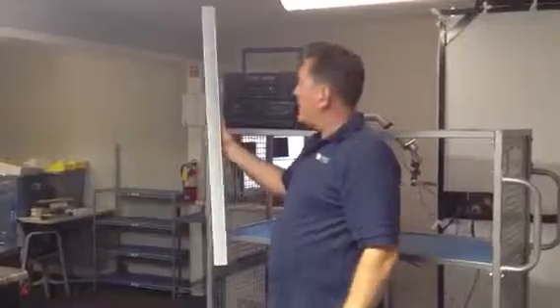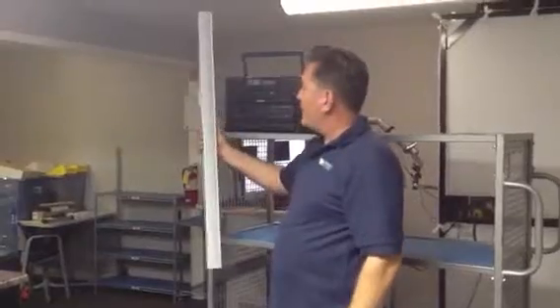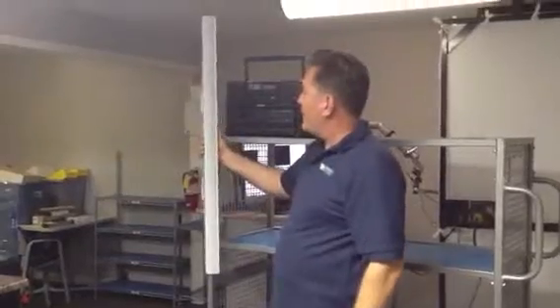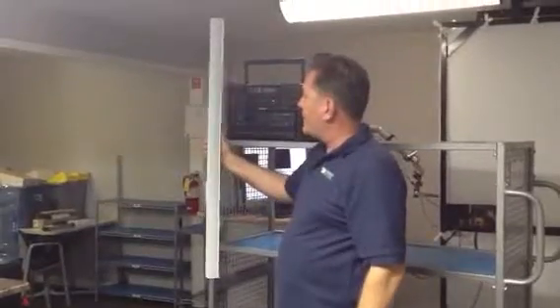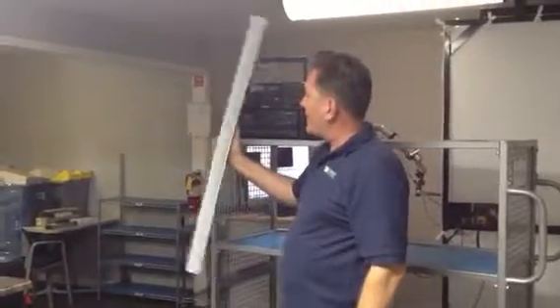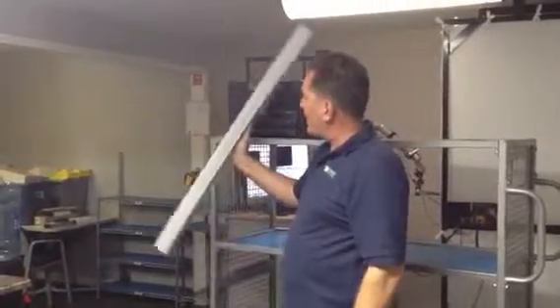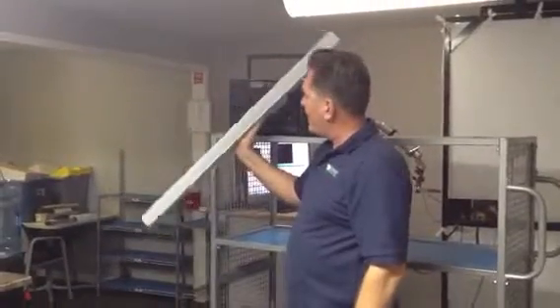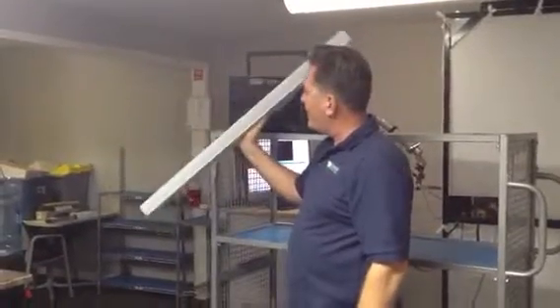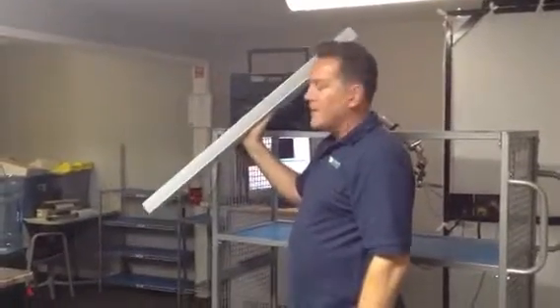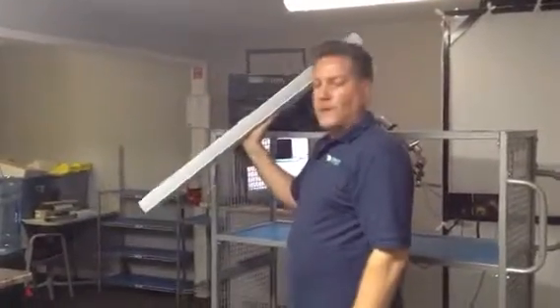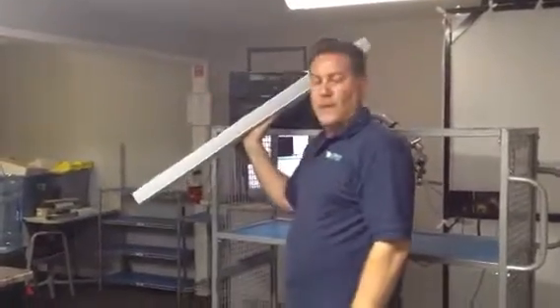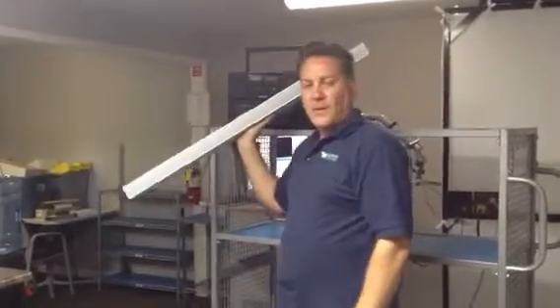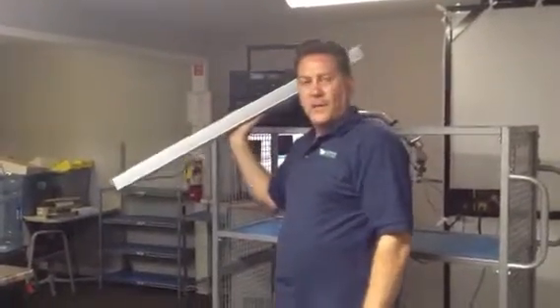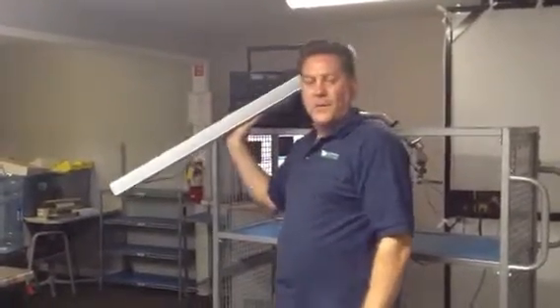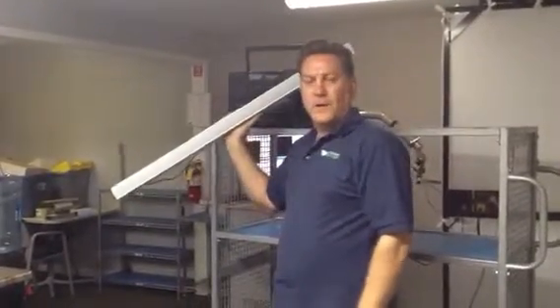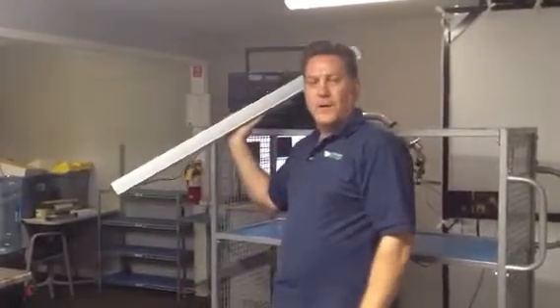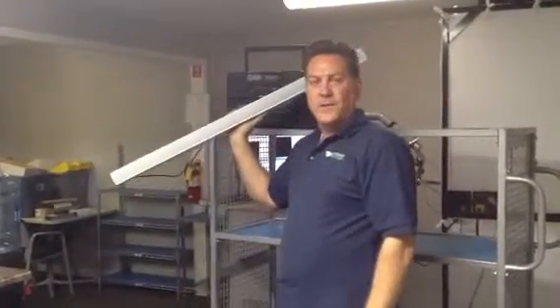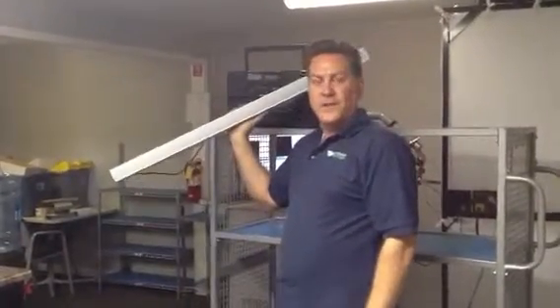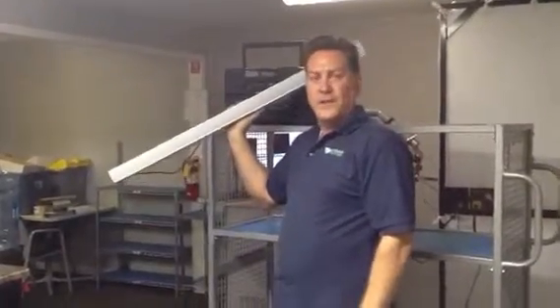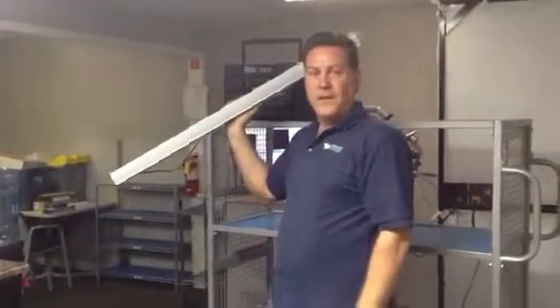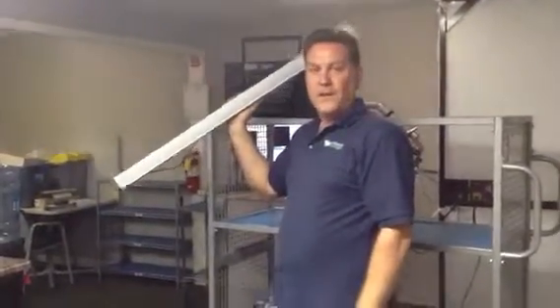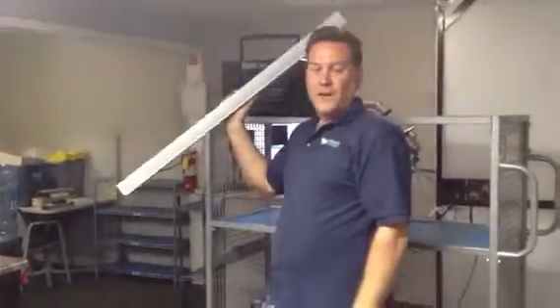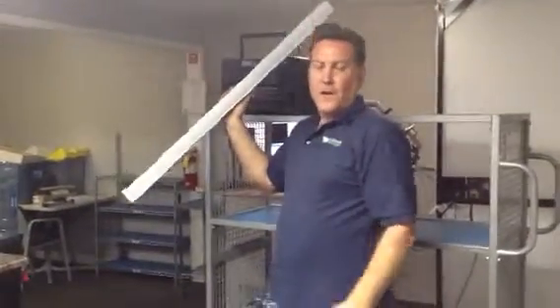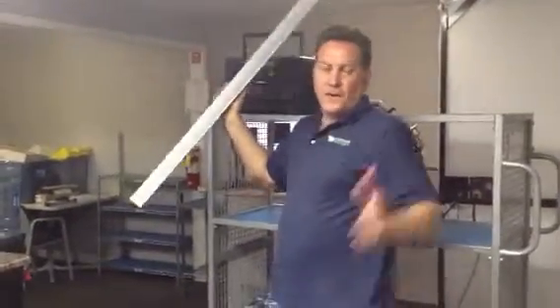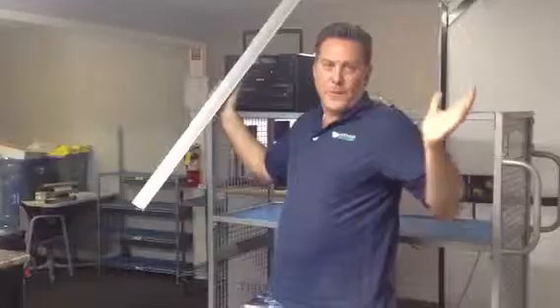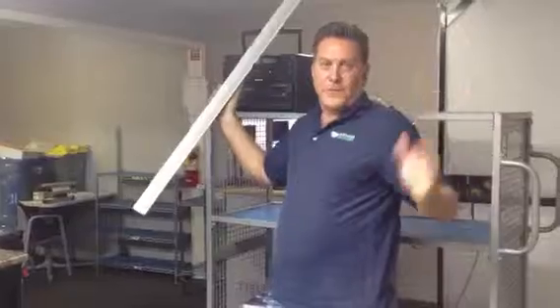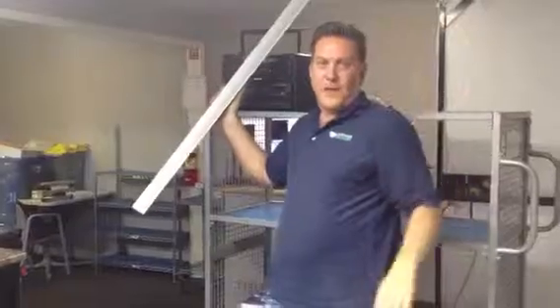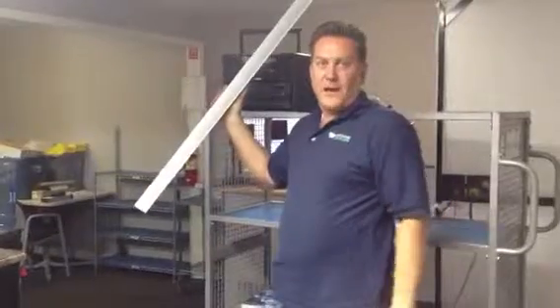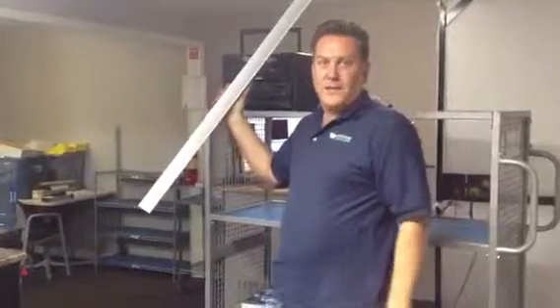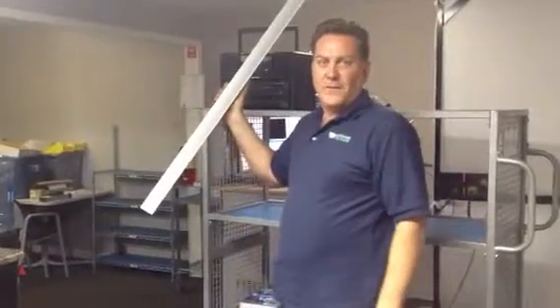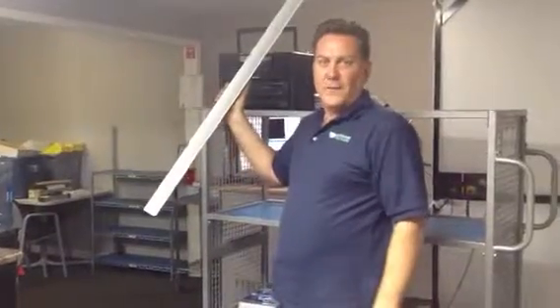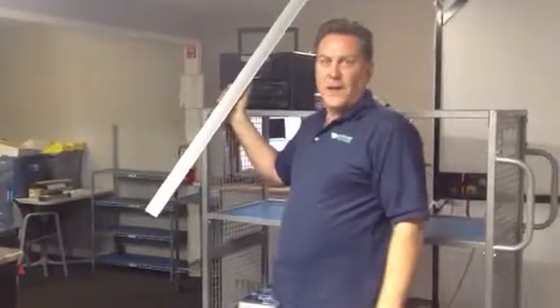So you can use them as a center channel, you can mount them onto a 42 inch LCD, or you can use them as your sides left and right.